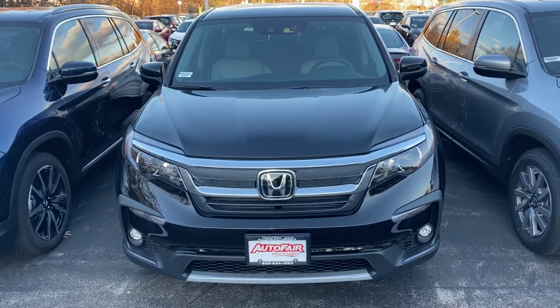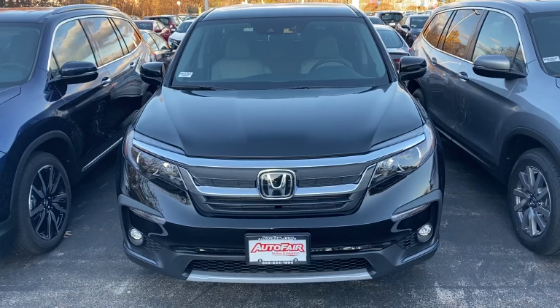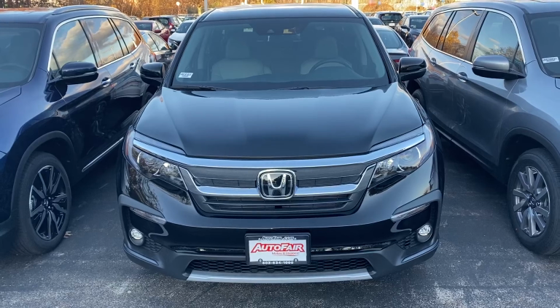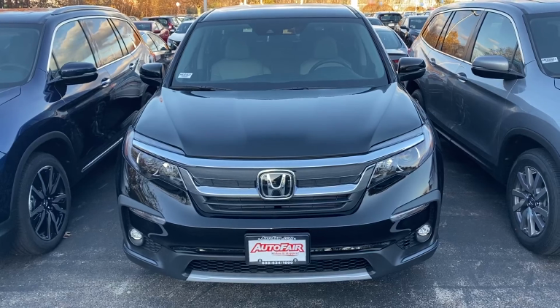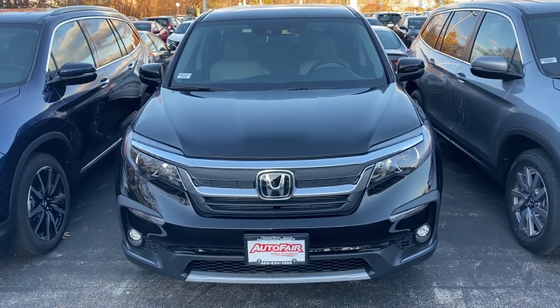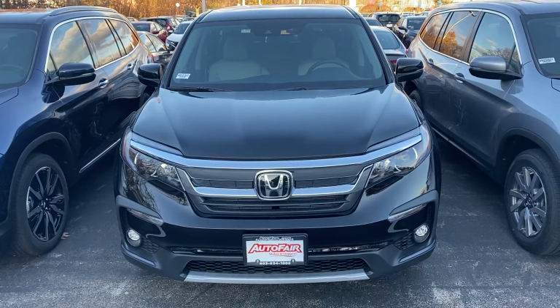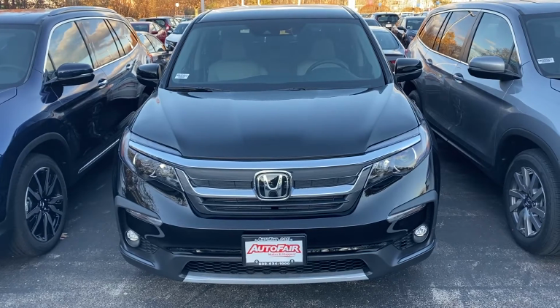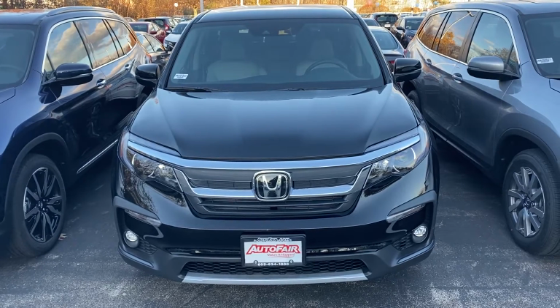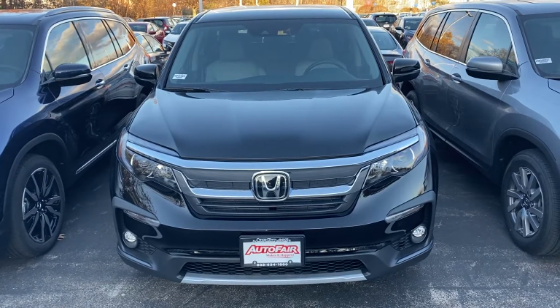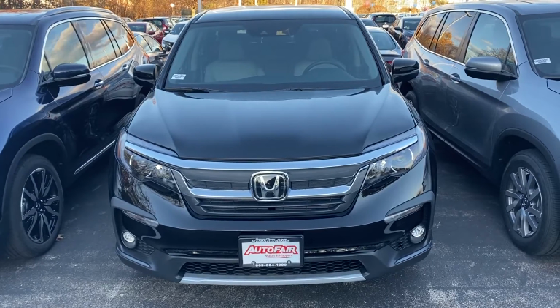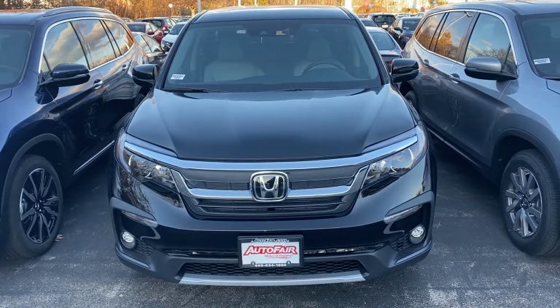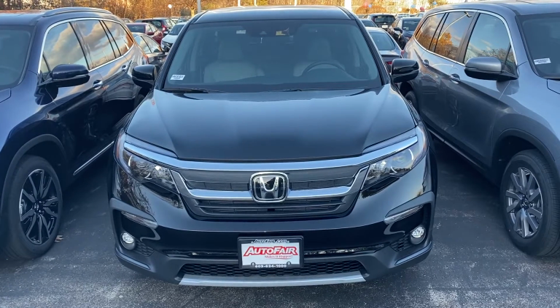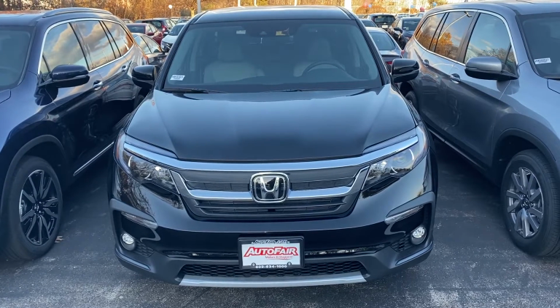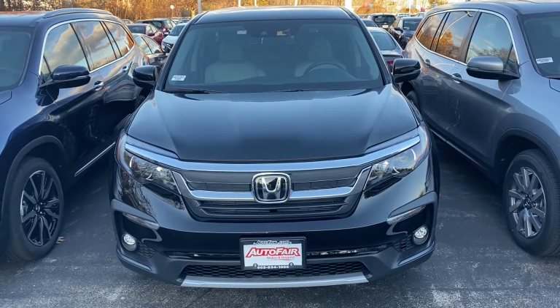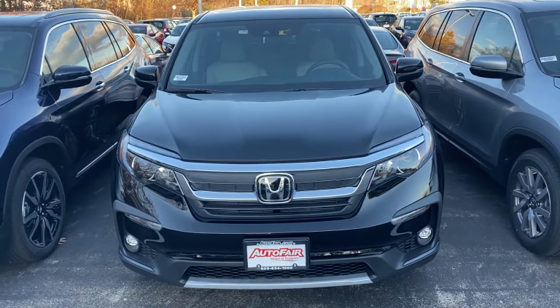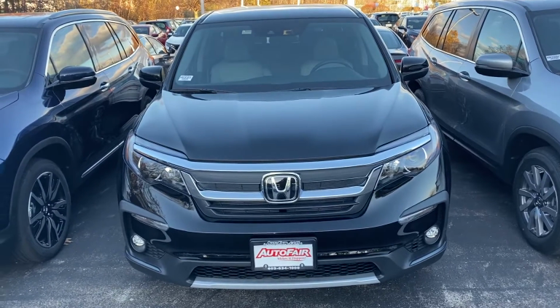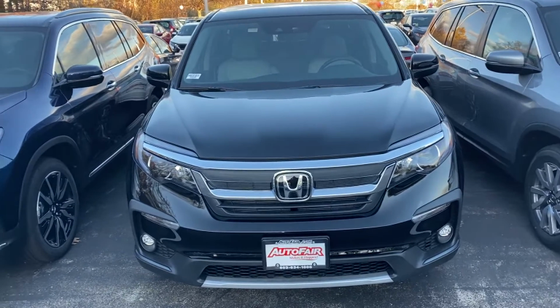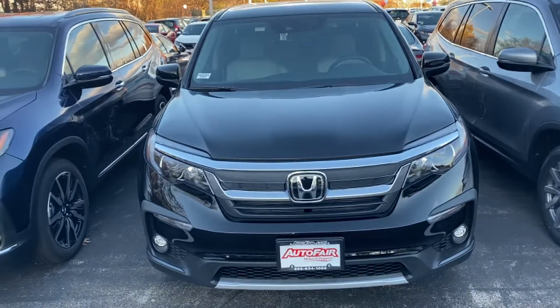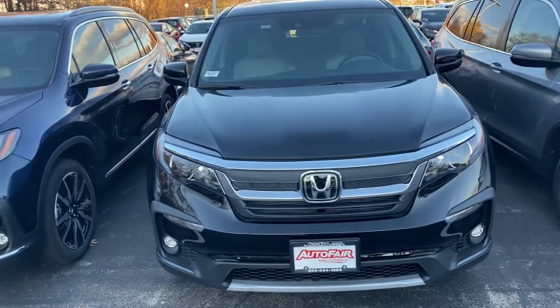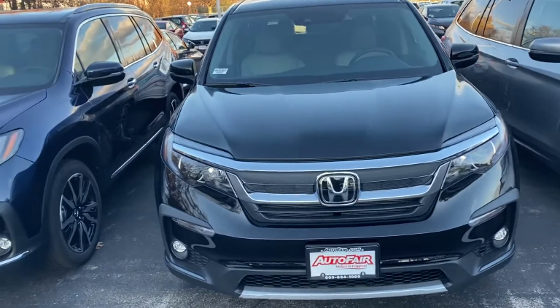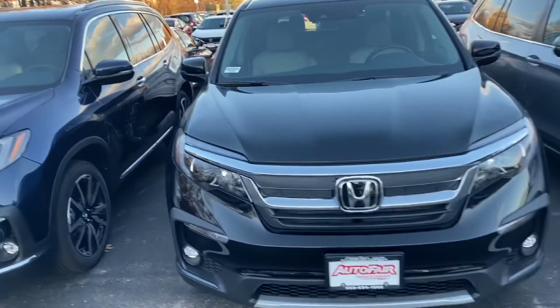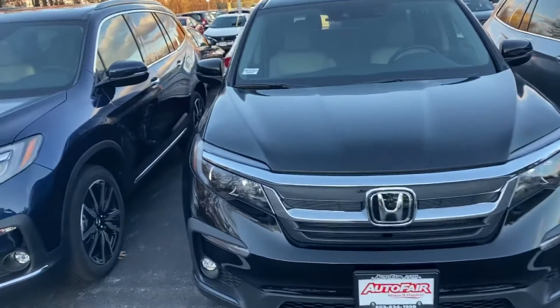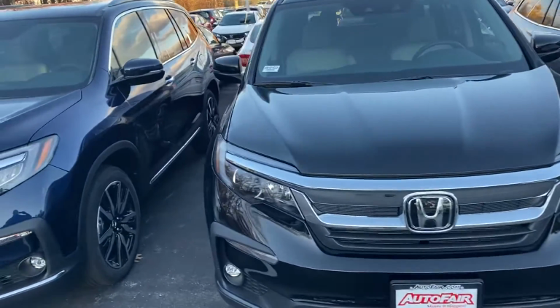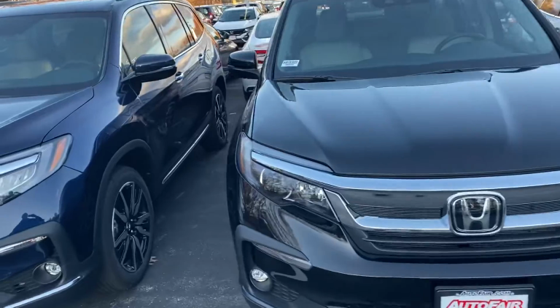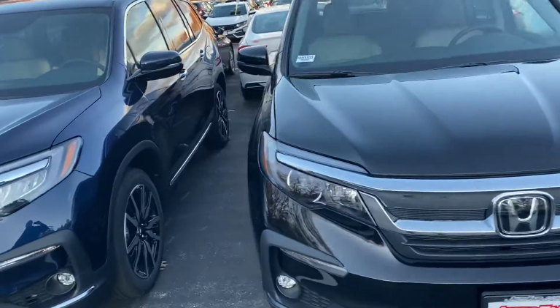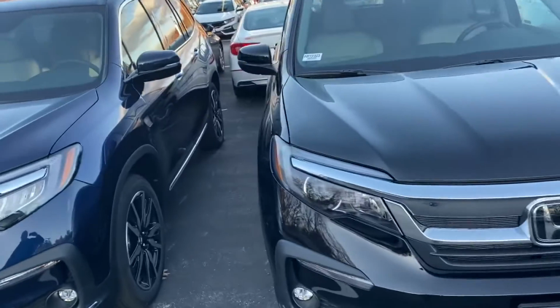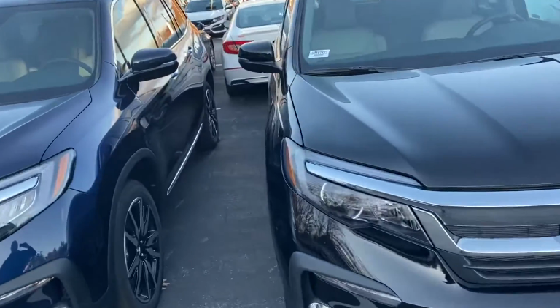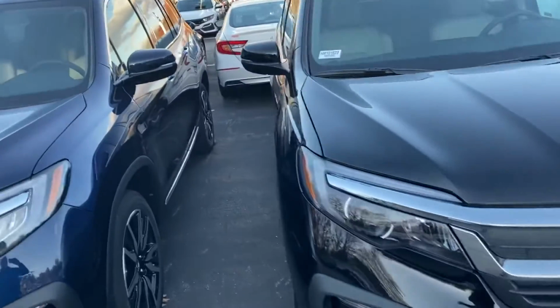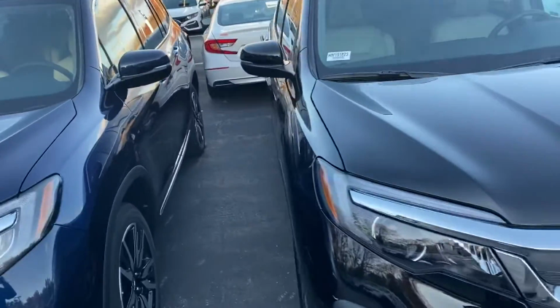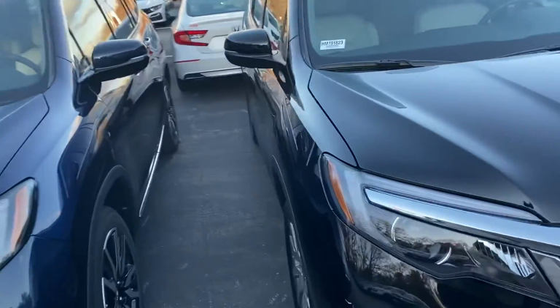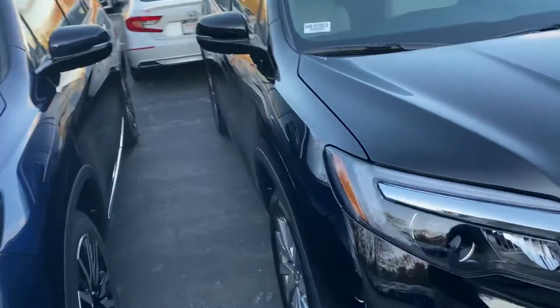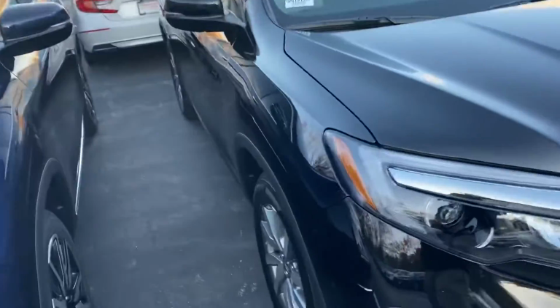Hi Tanya, my name is Andrew at AutoFair Honda, here showing you the 2019 Pilot EX. I wanted to bring you on a loop around the vehicle.